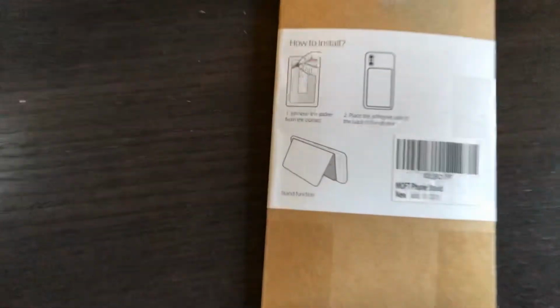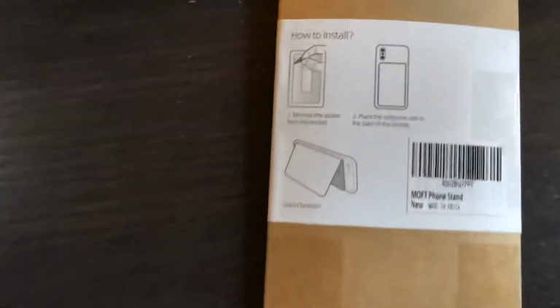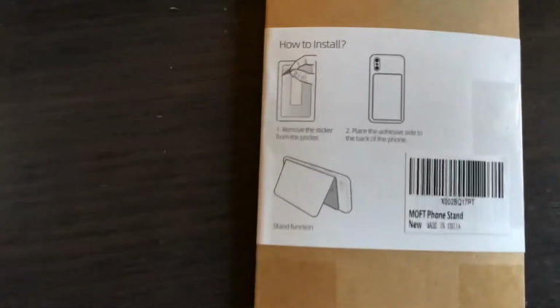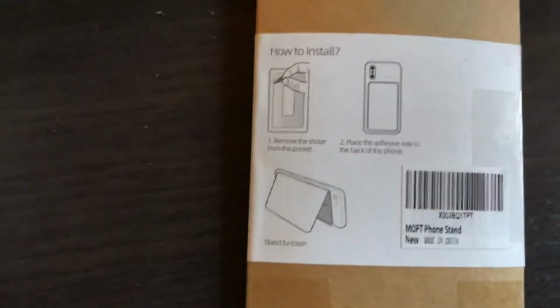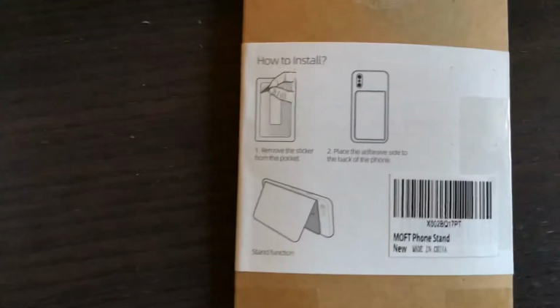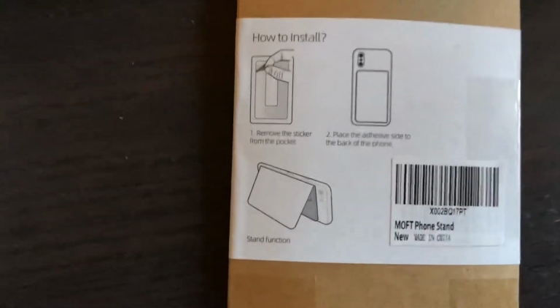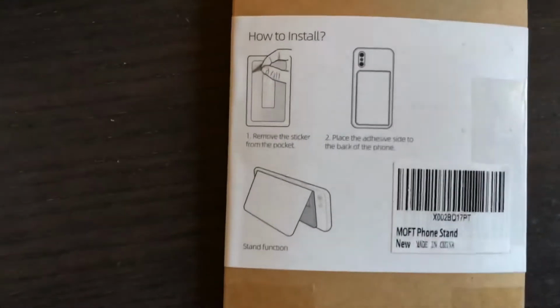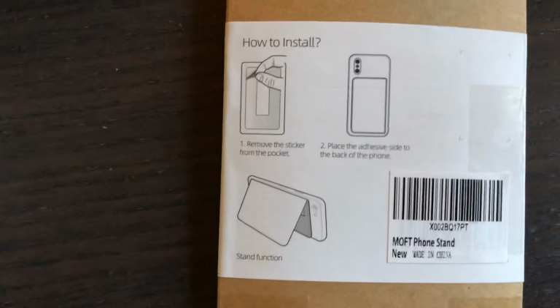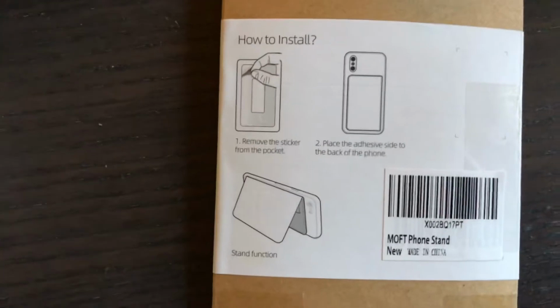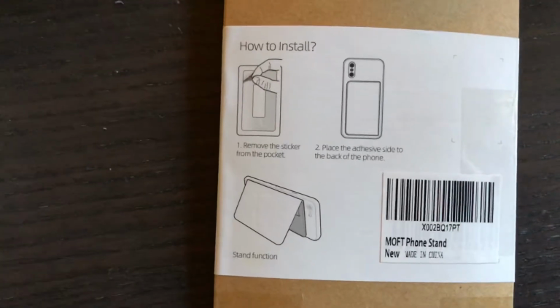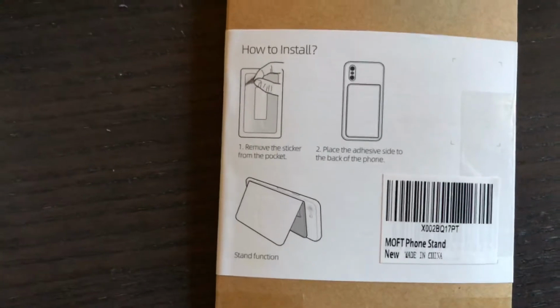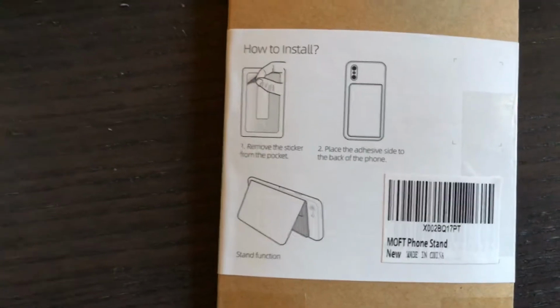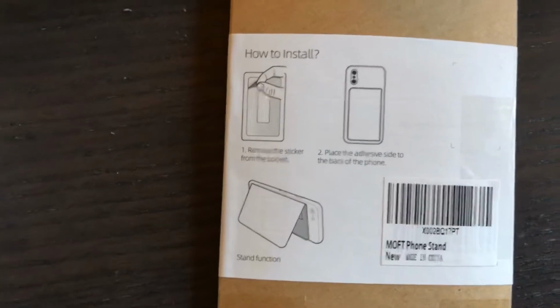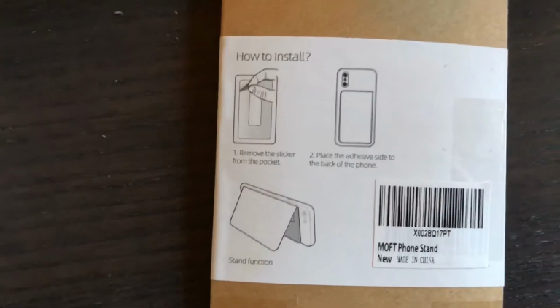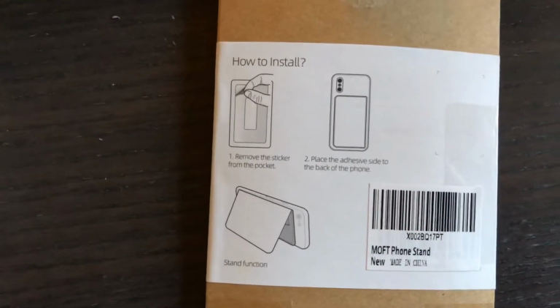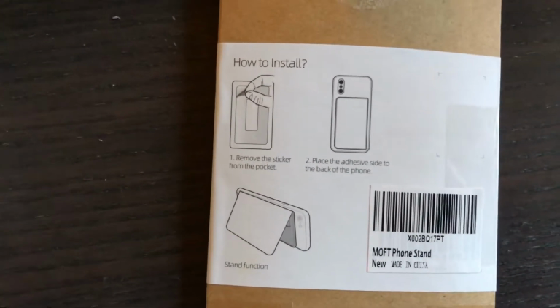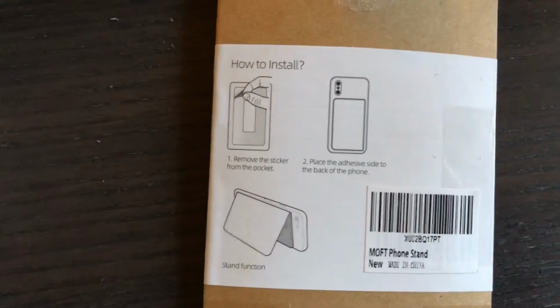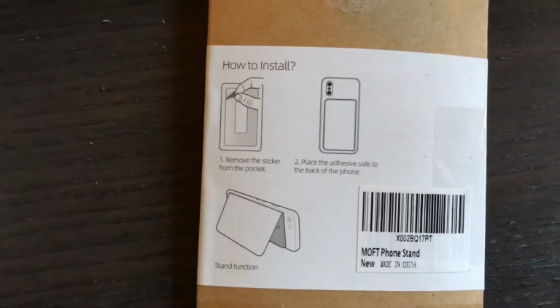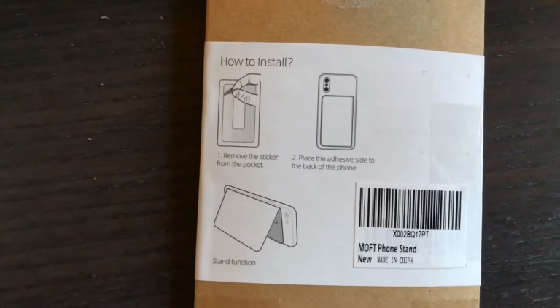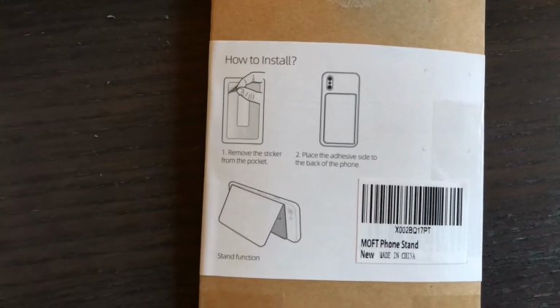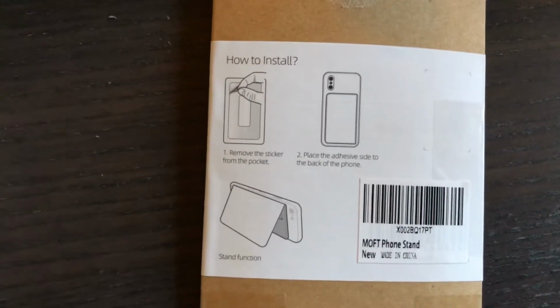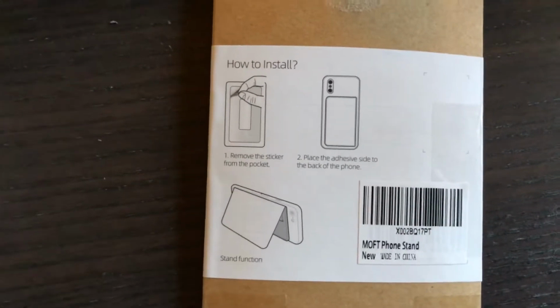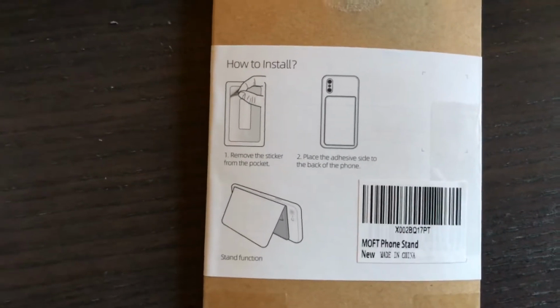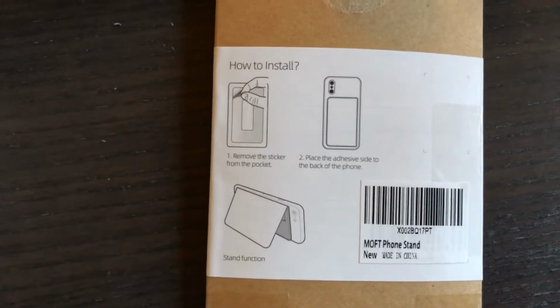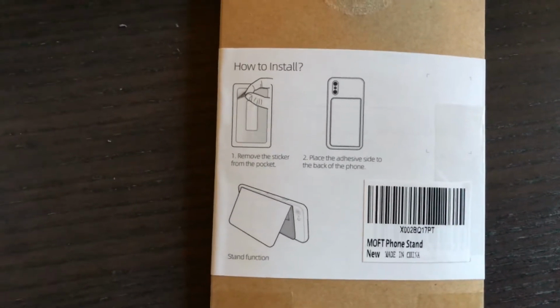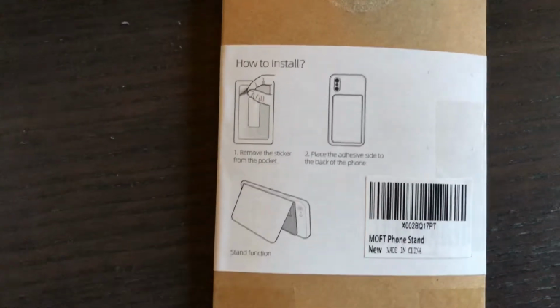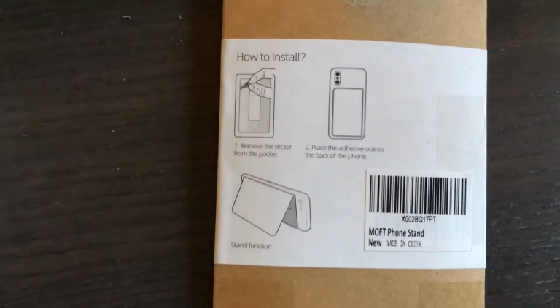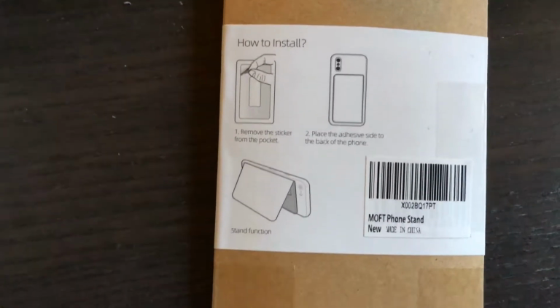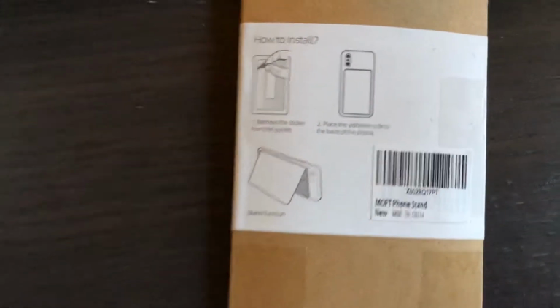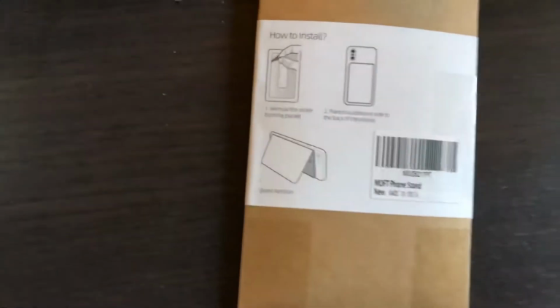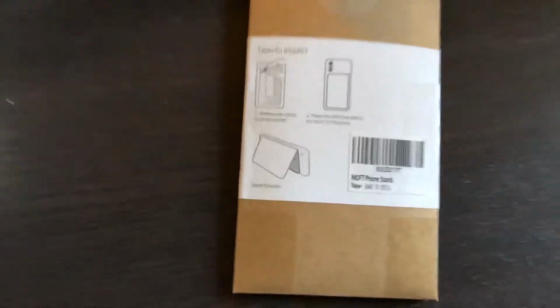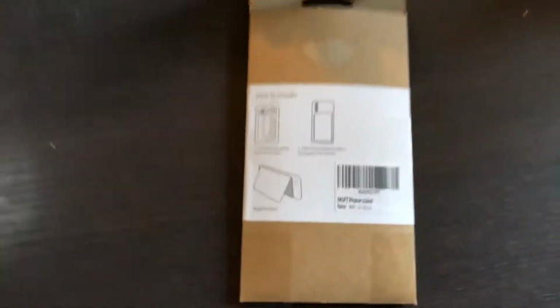That is how you install it — remove the sticker from the back, place the adhesive side to the back of your phone, and then stand it.